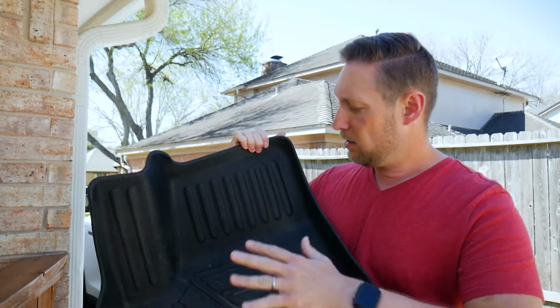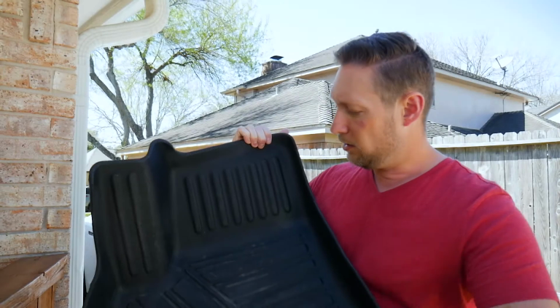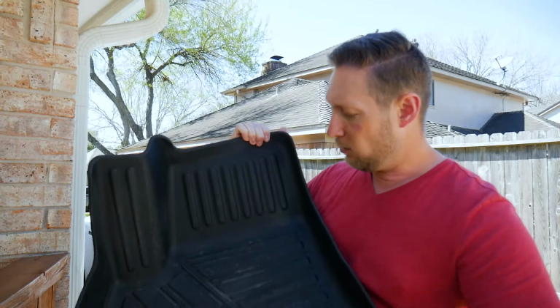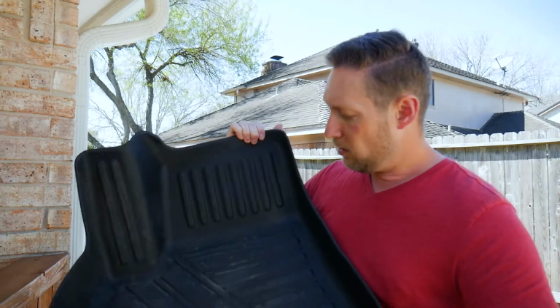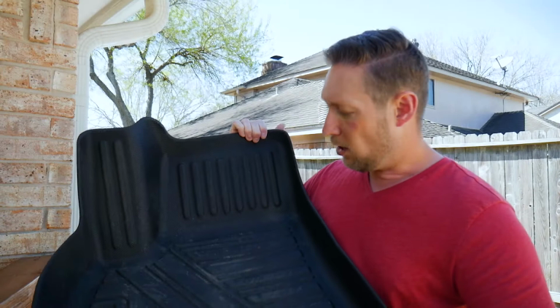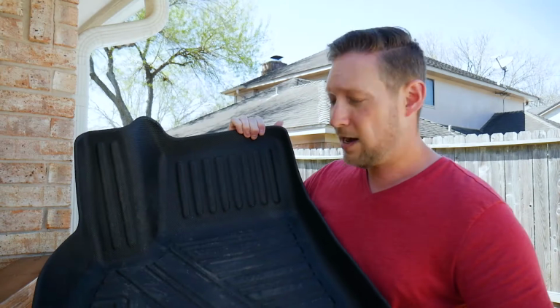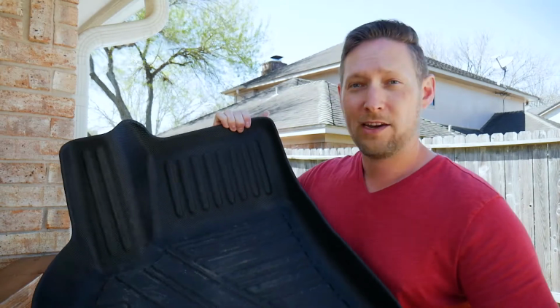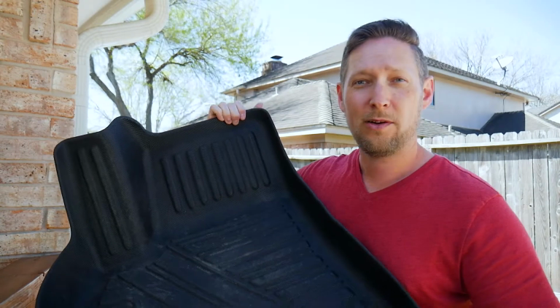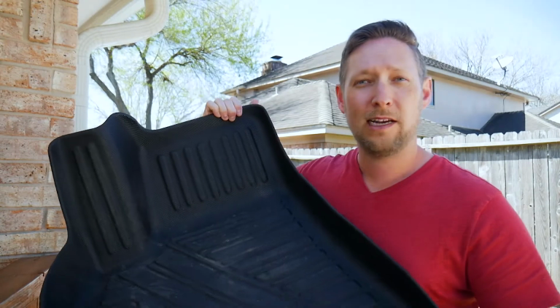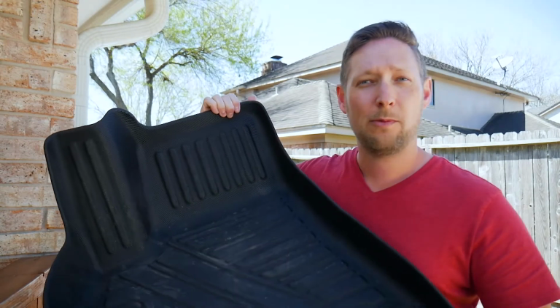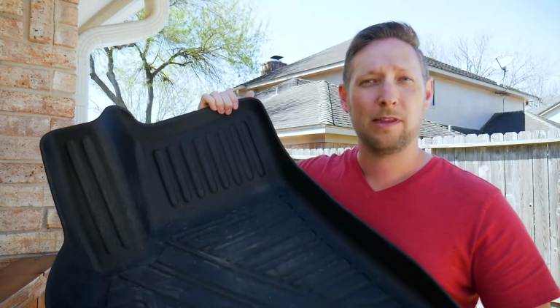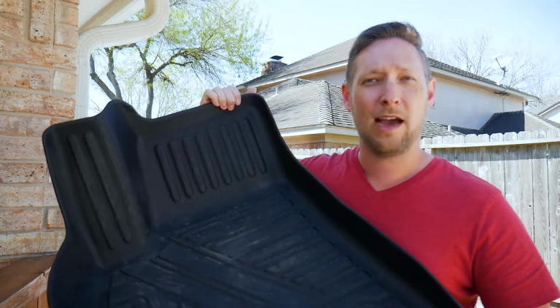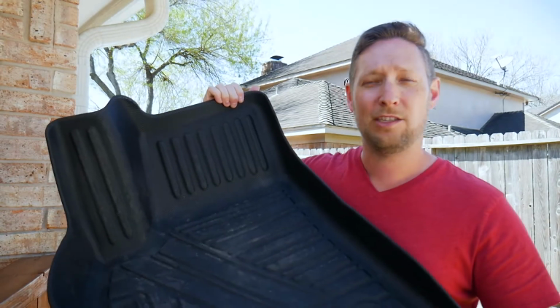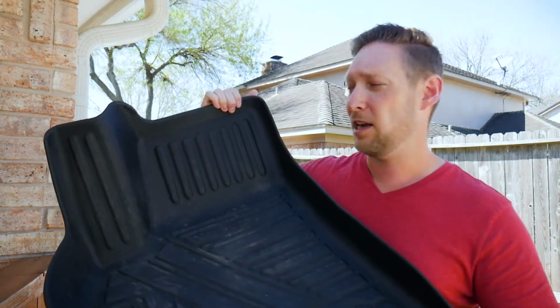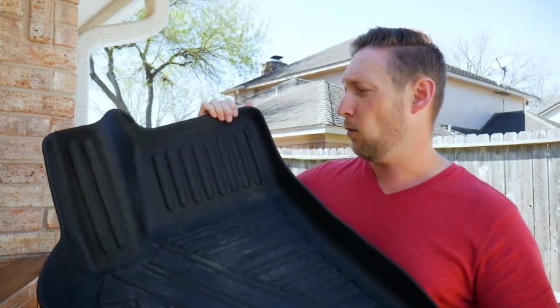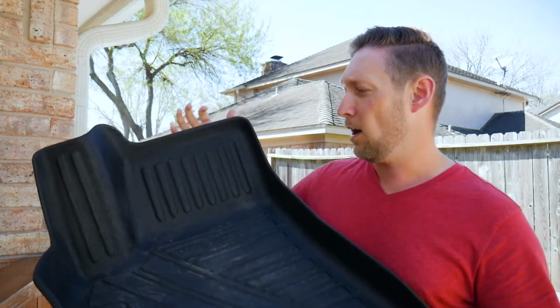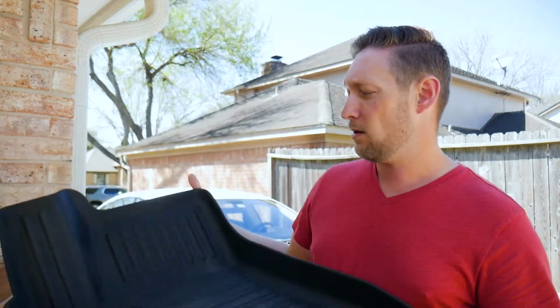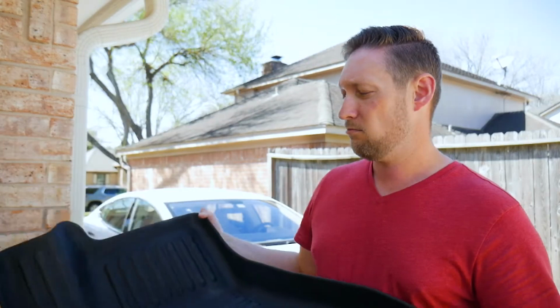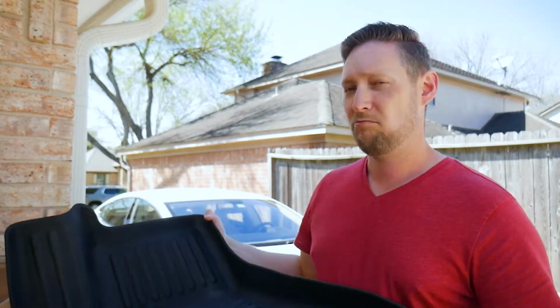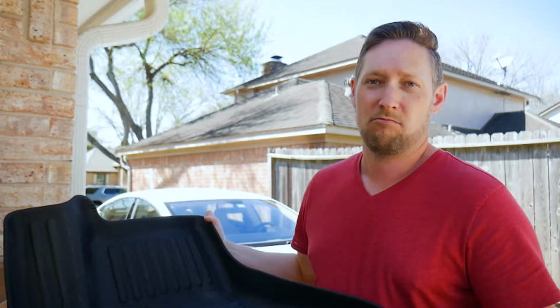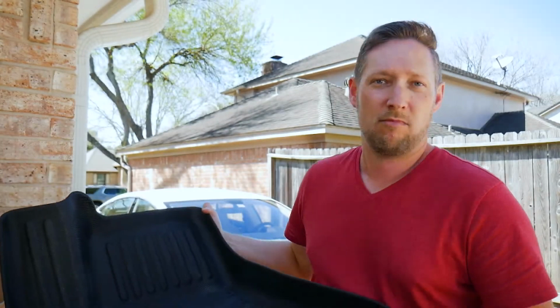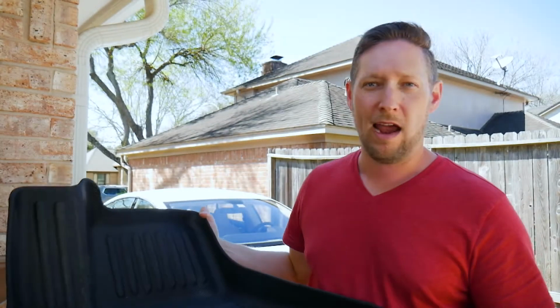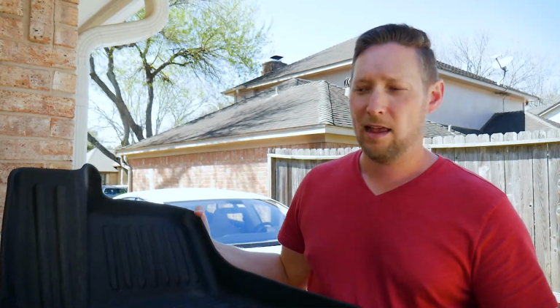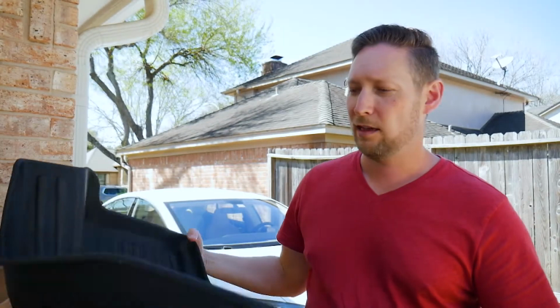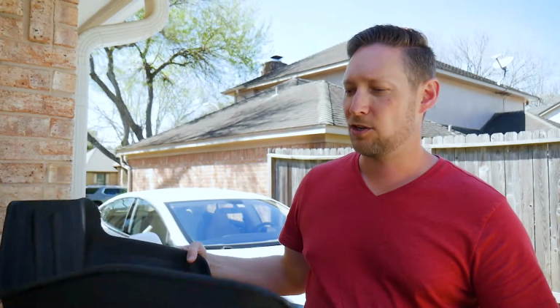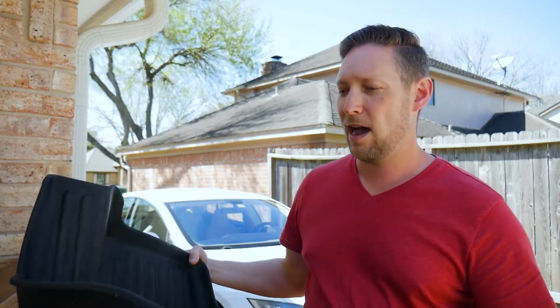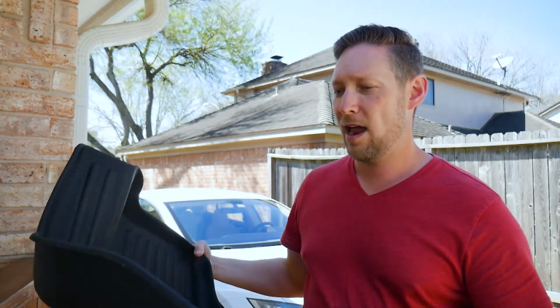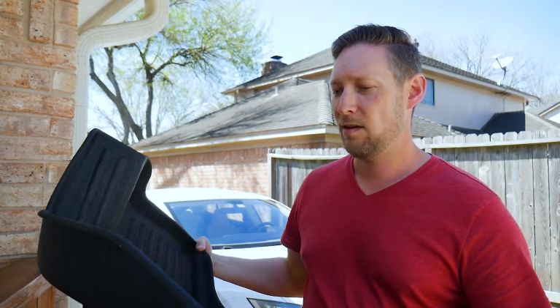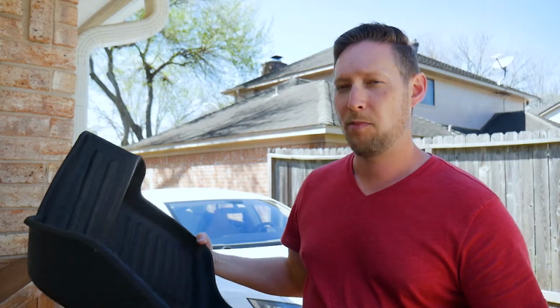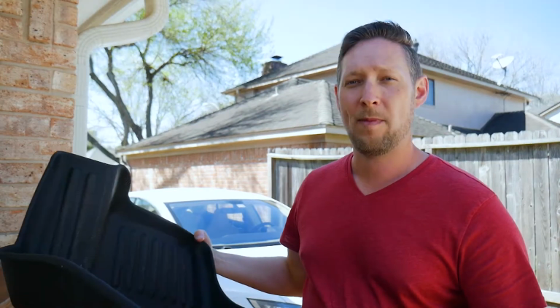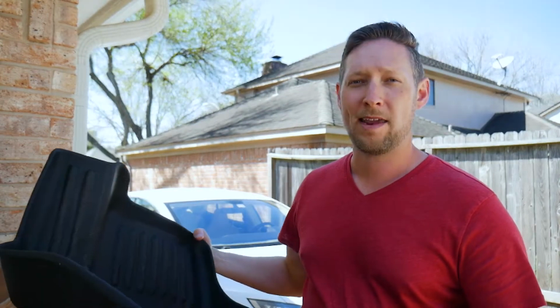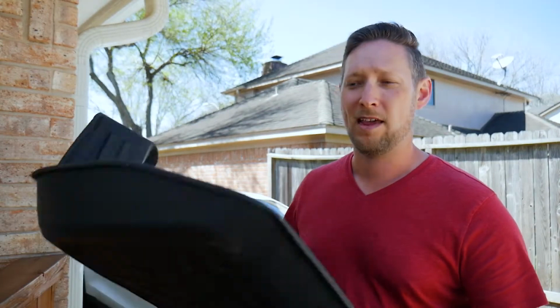All you got to do is hit it with a nice jet of water, let it dry, and put them back in.